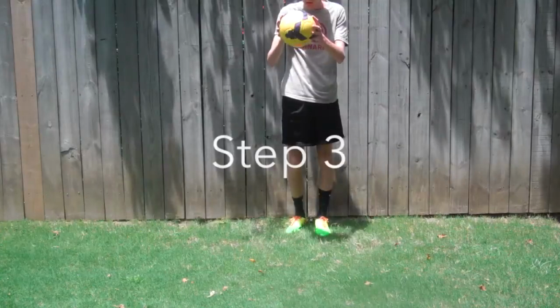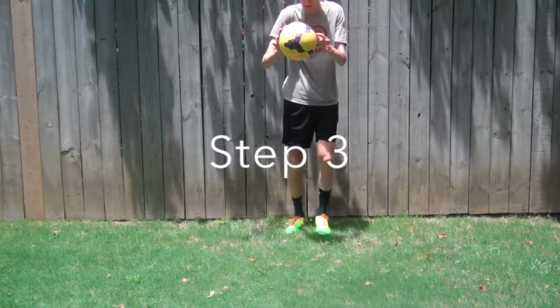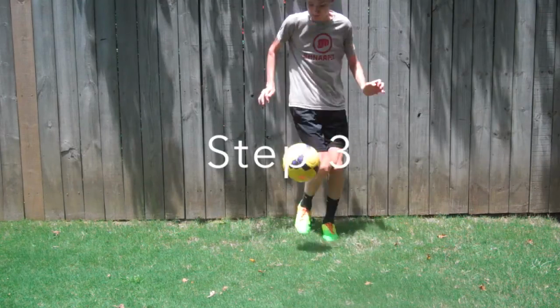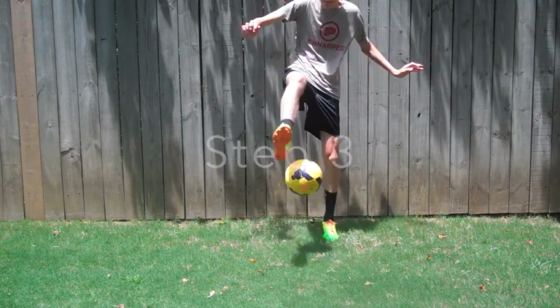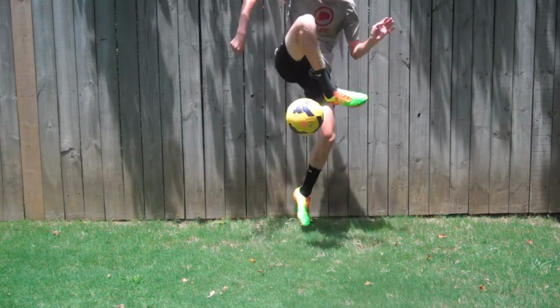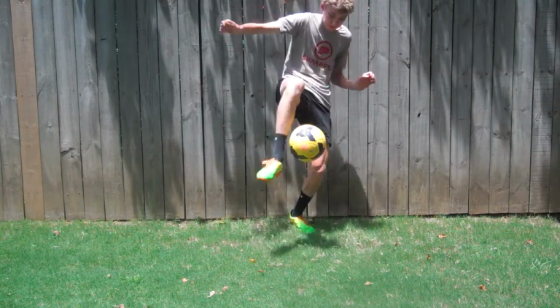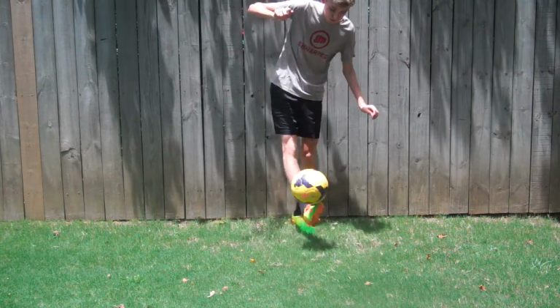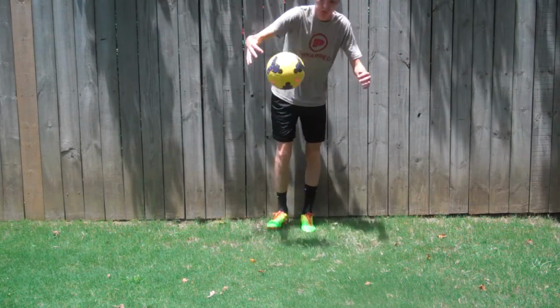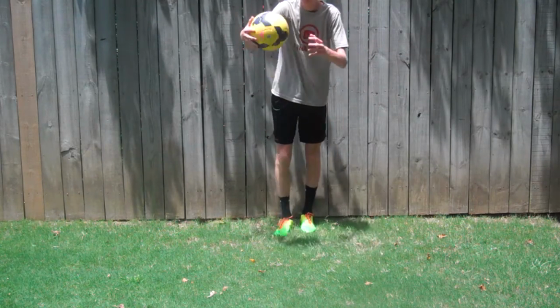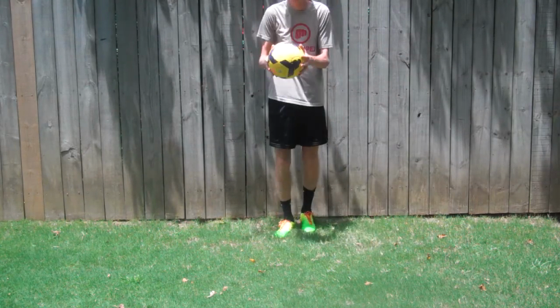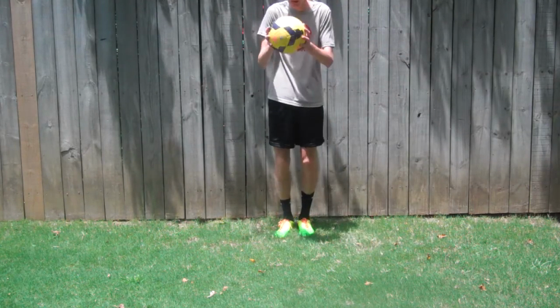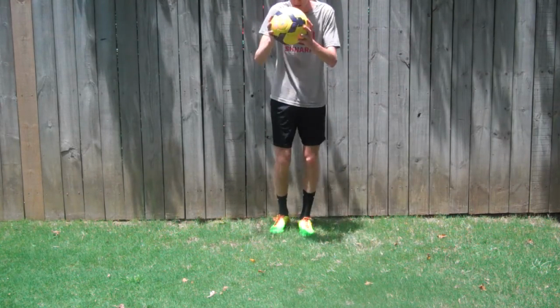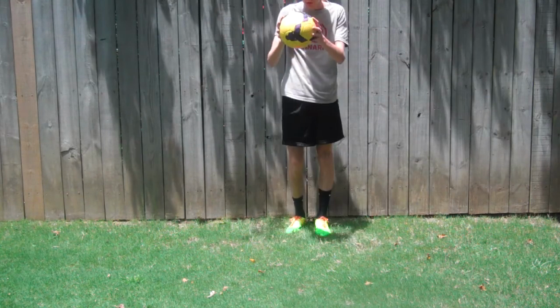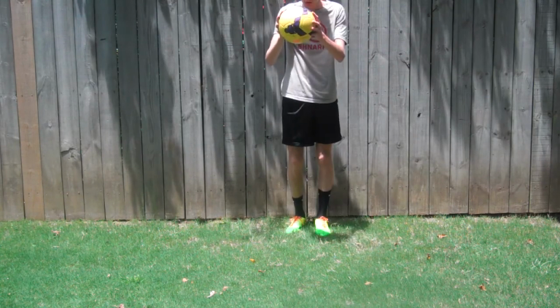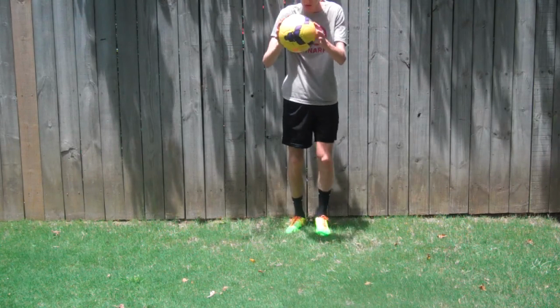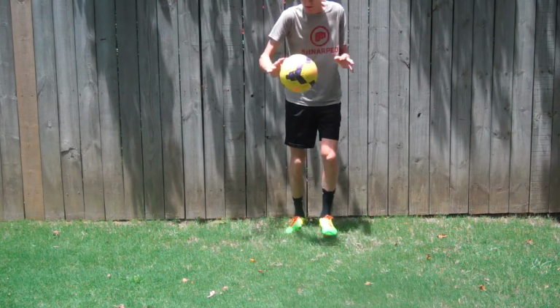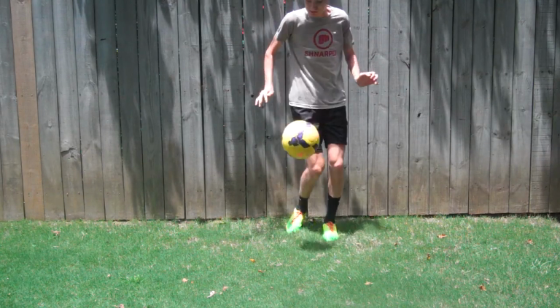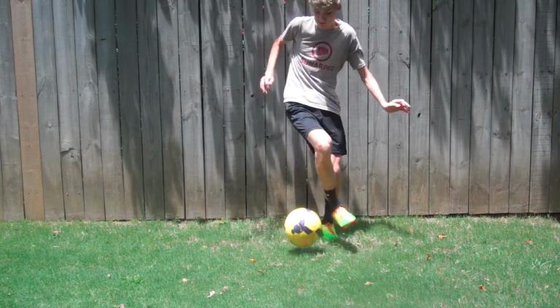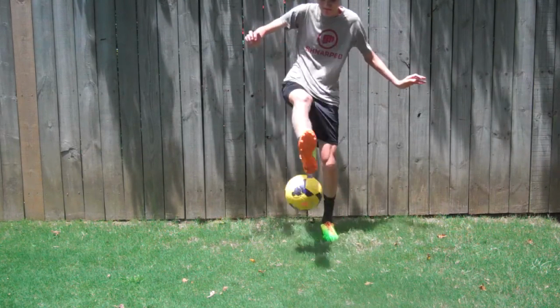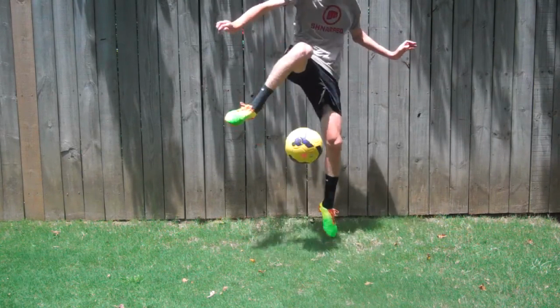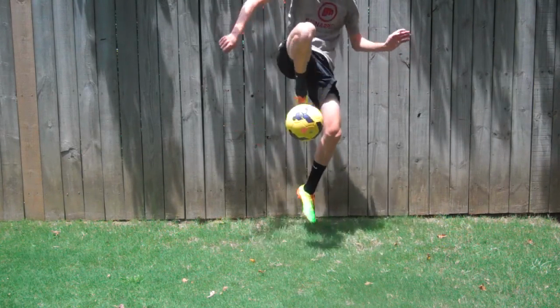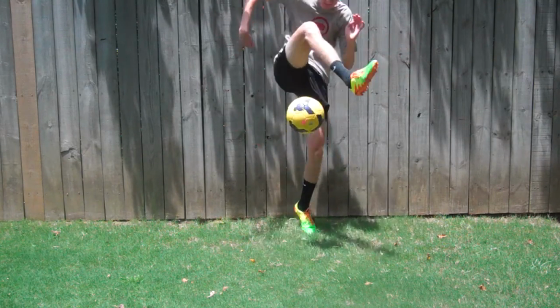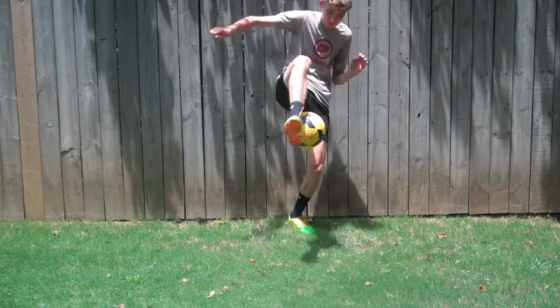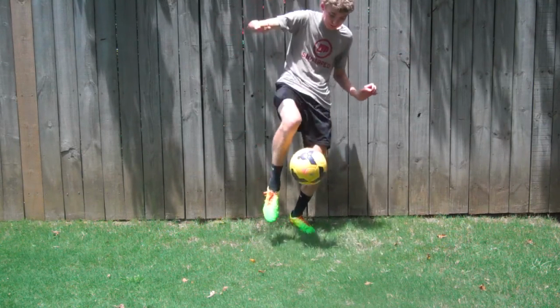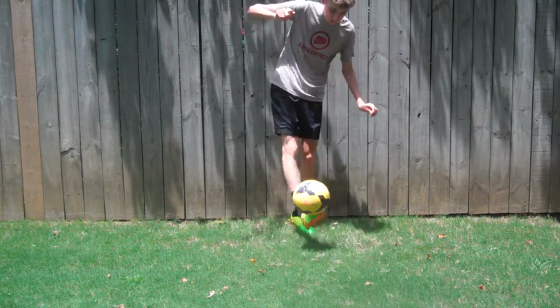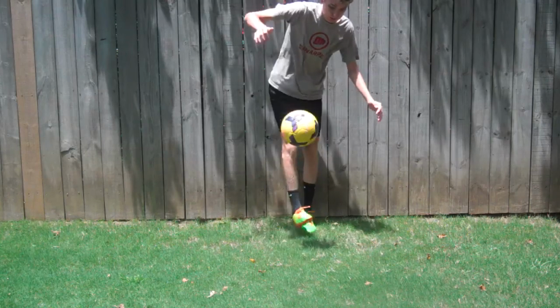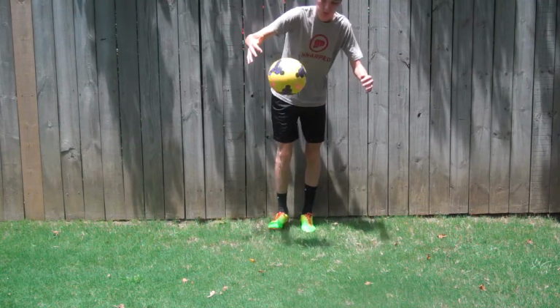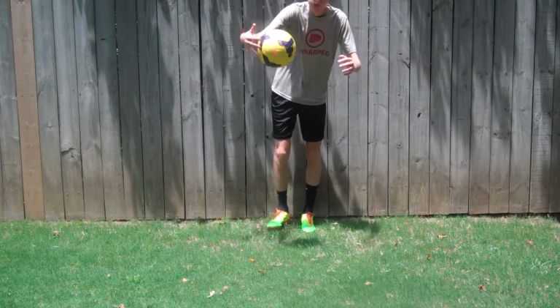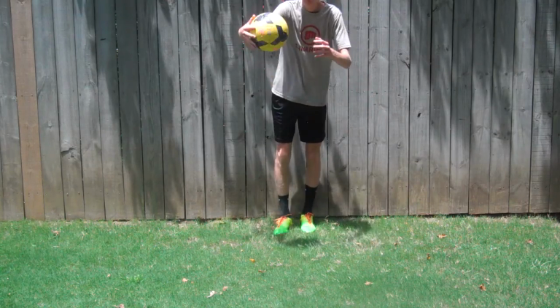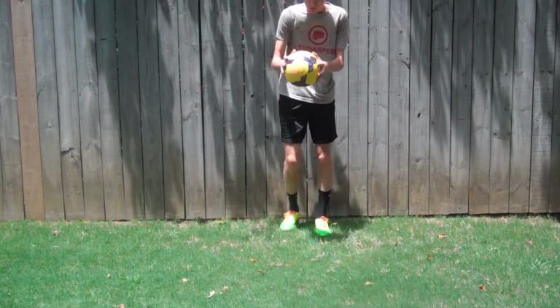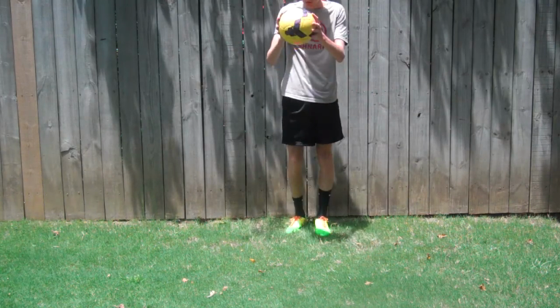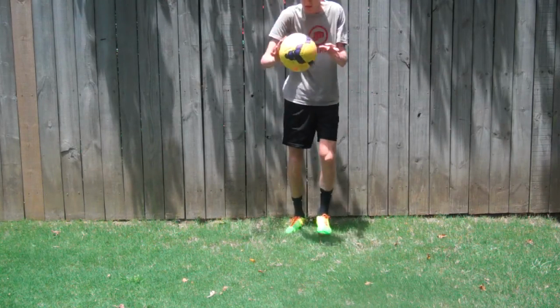Drop the ball from your hands, and when the ball starts rising, try and get two revolutions around the ball and kick it back up to your hands.